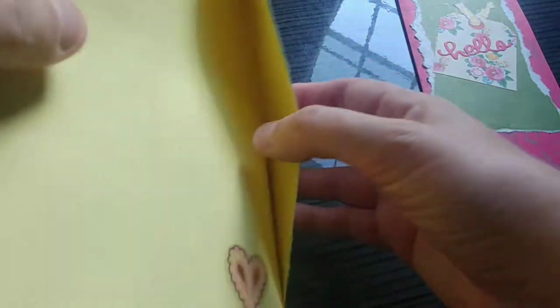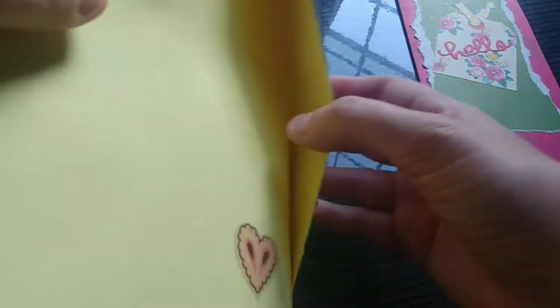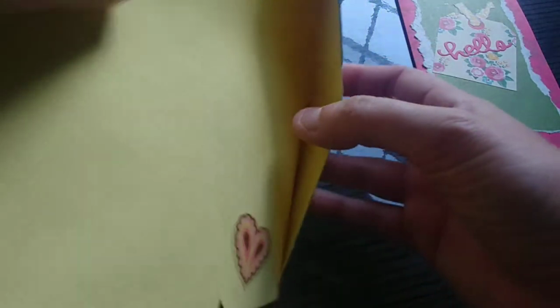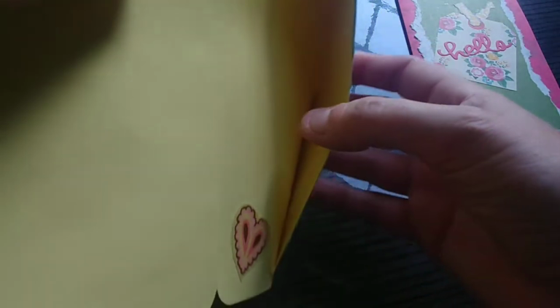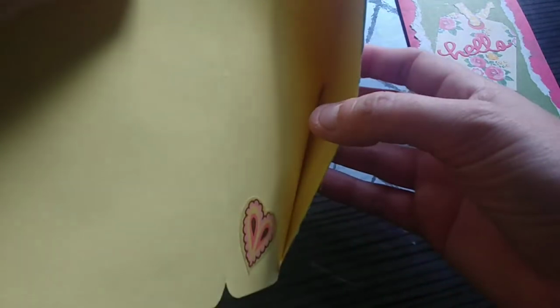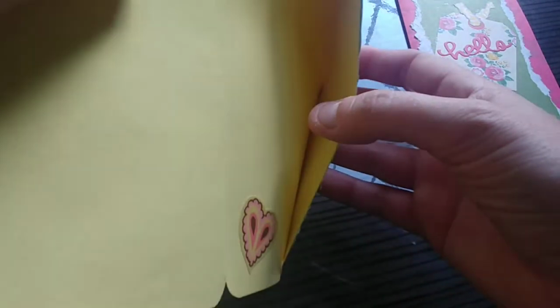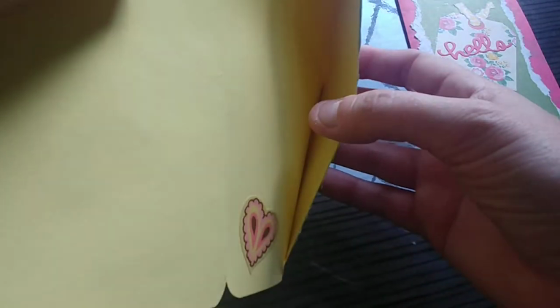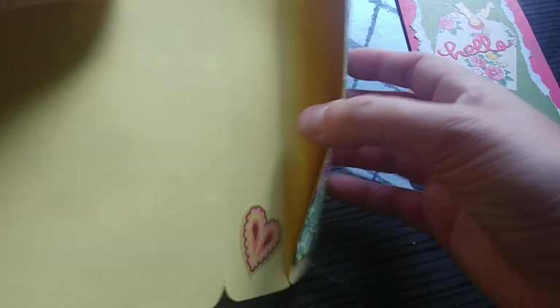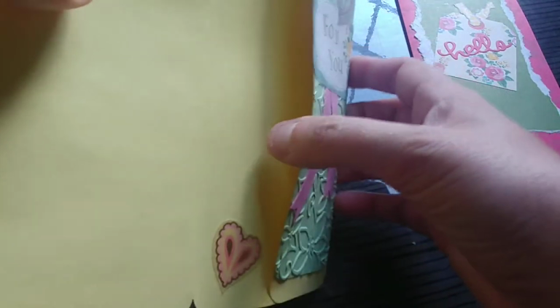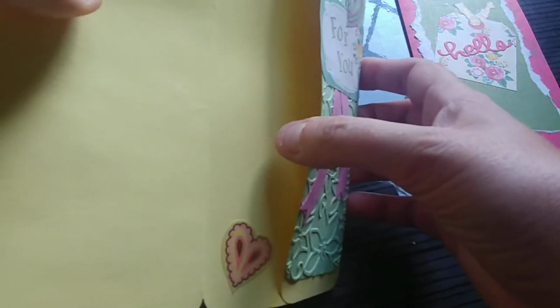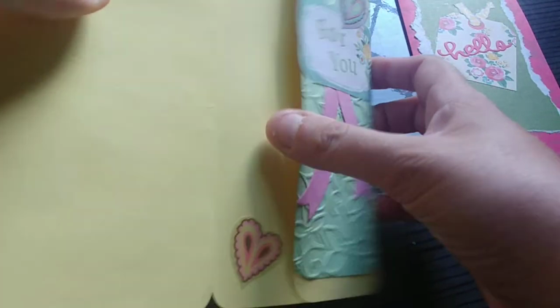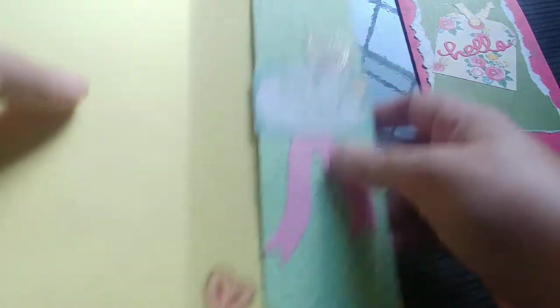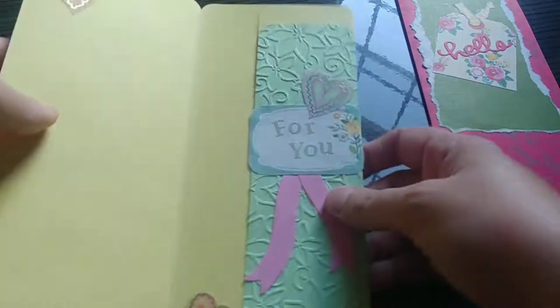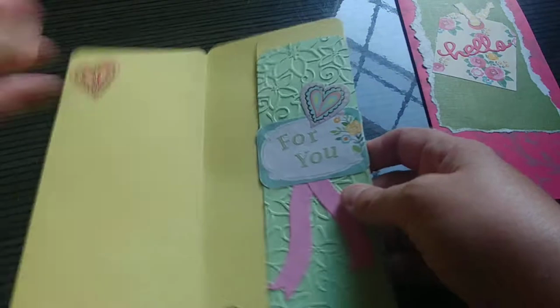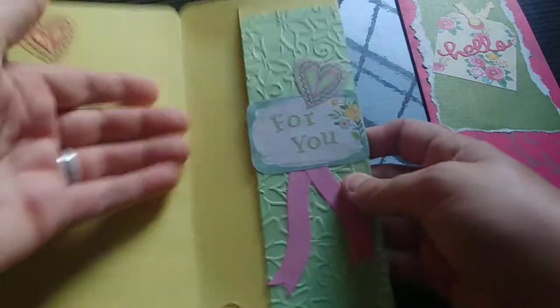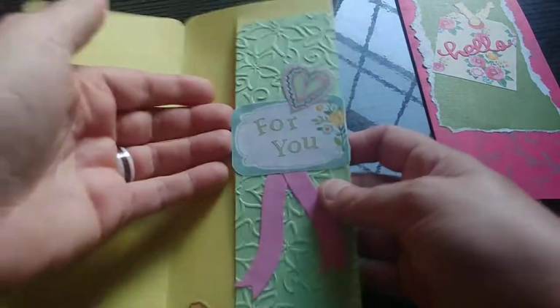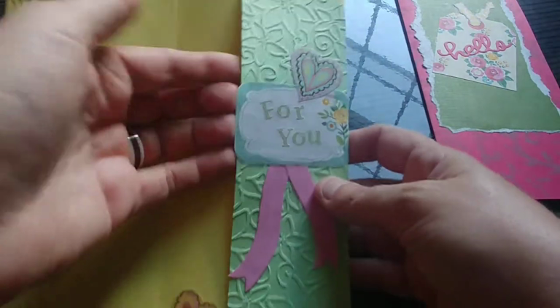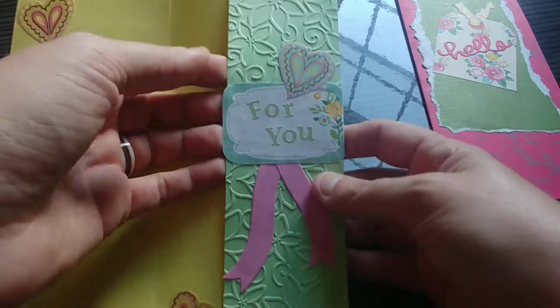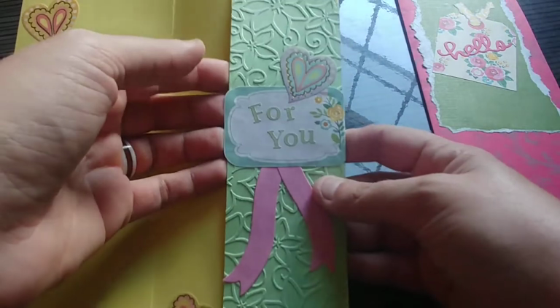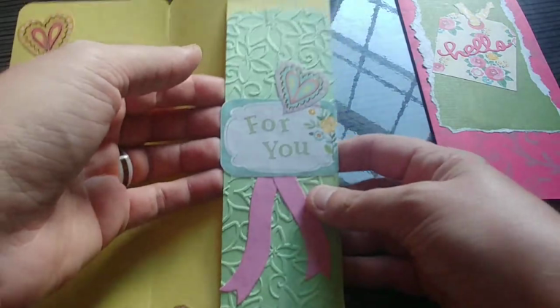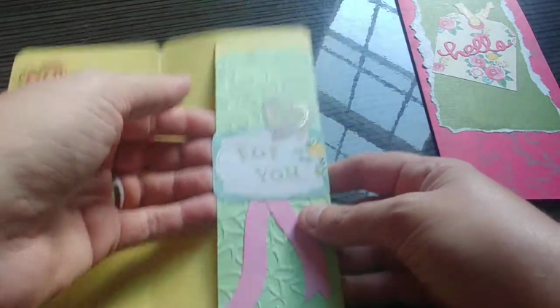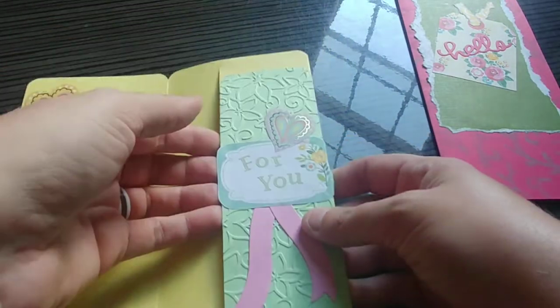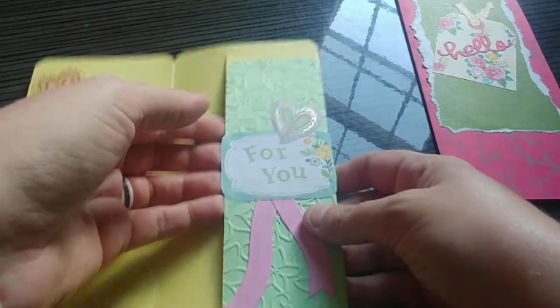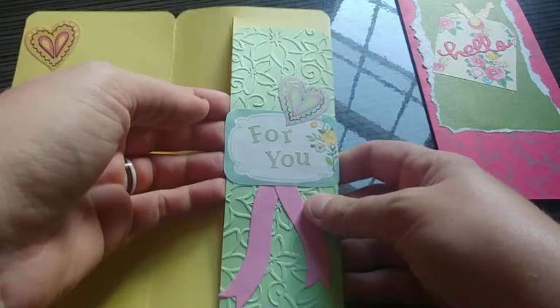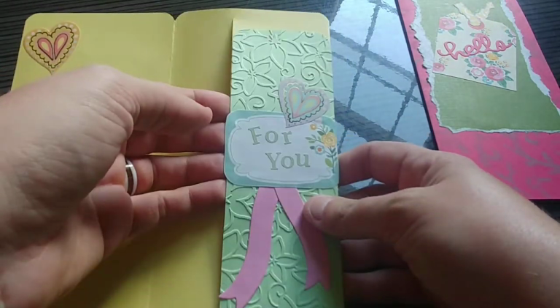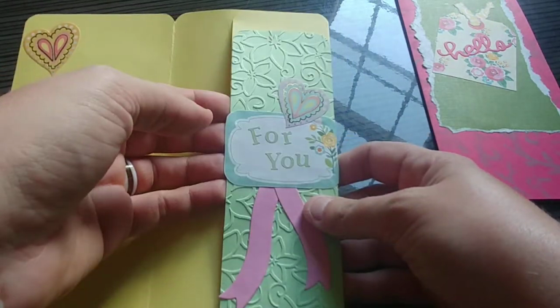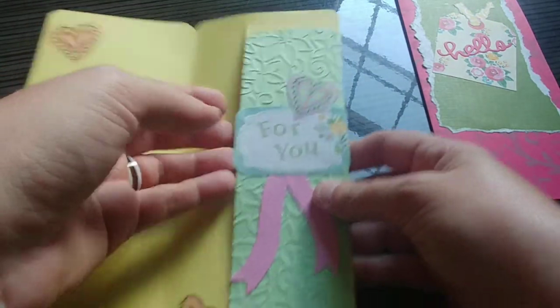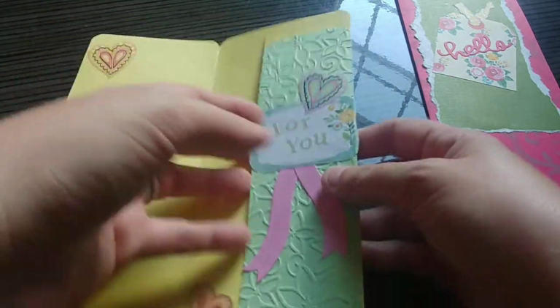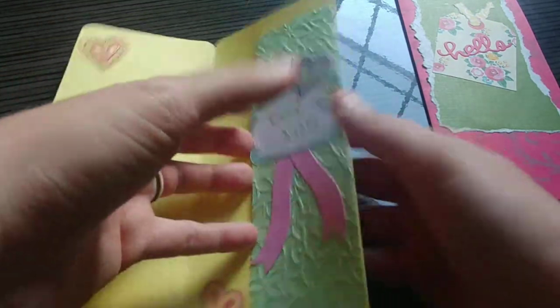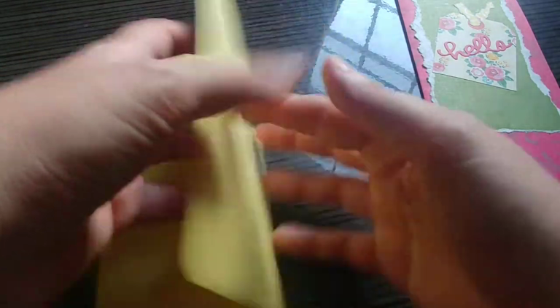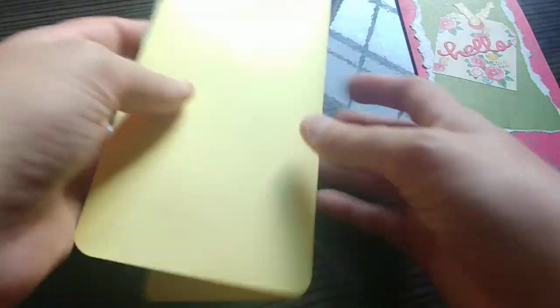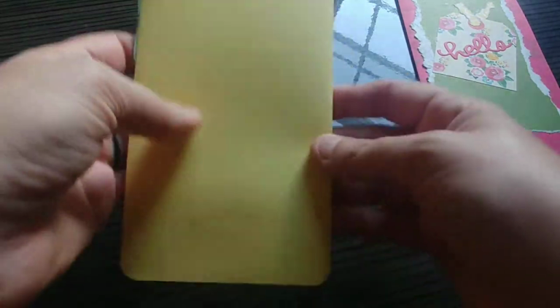So that's a basic rundown on that one. There's just a little pocket here where I can put one or two pages of notebook paper and include a handwritten letter.